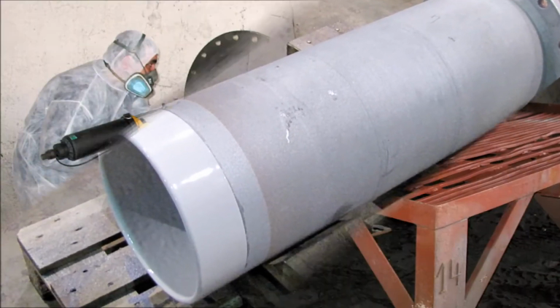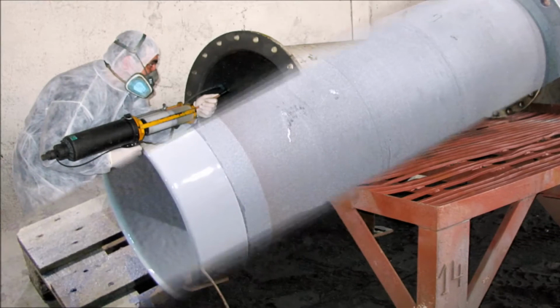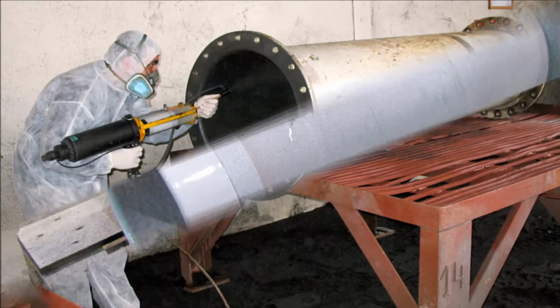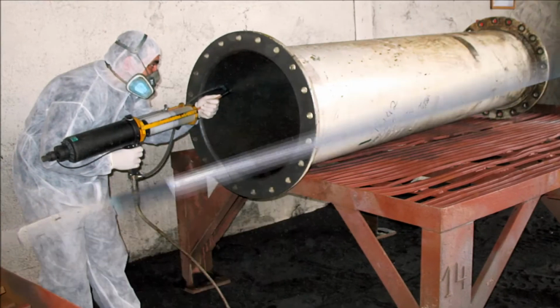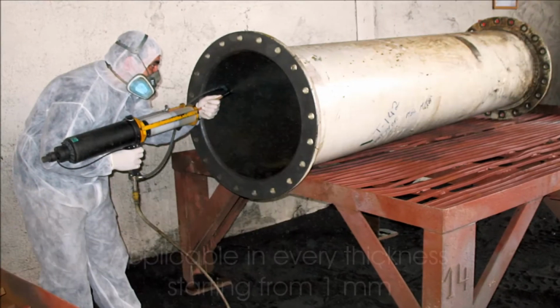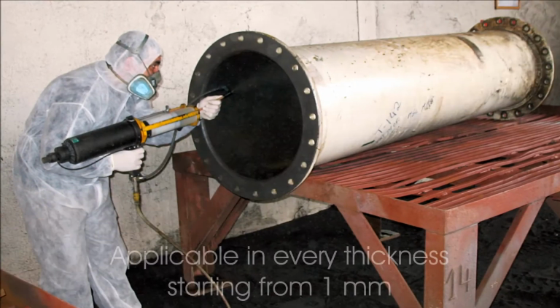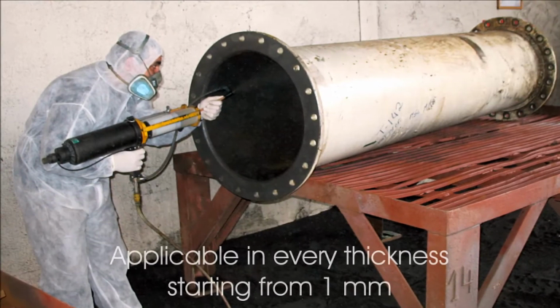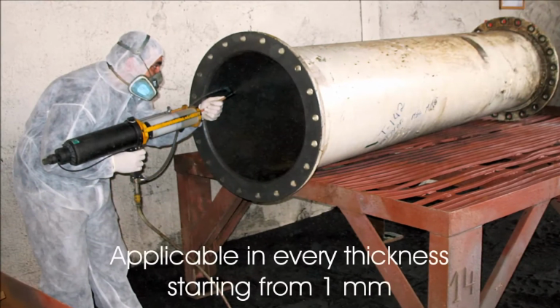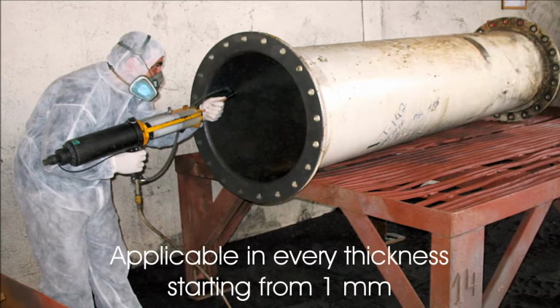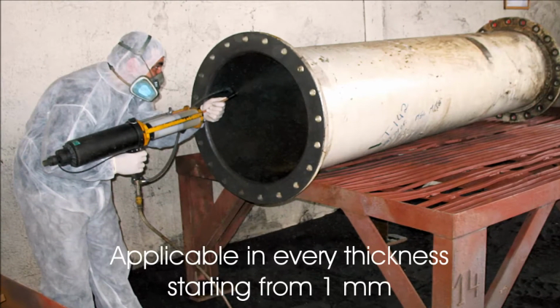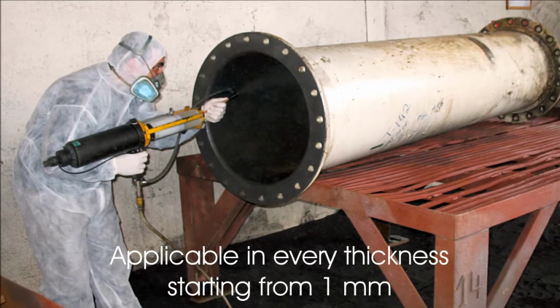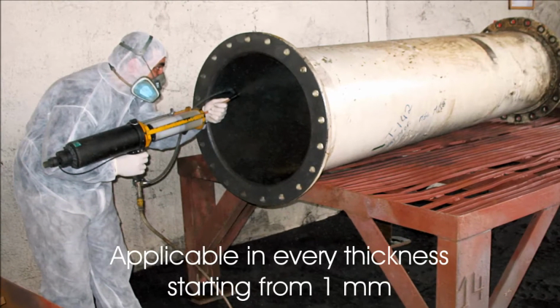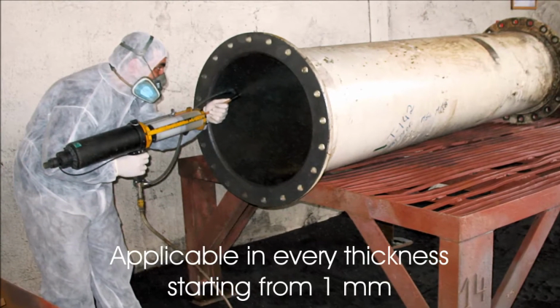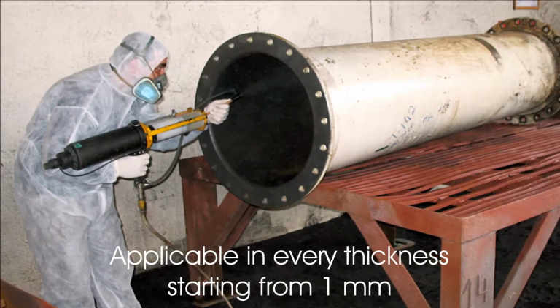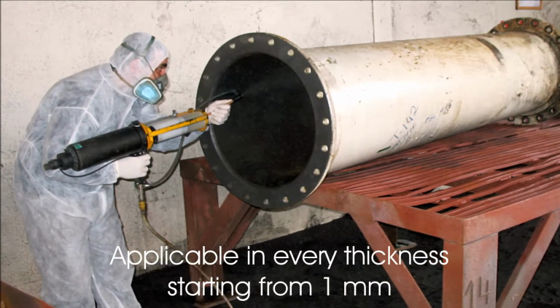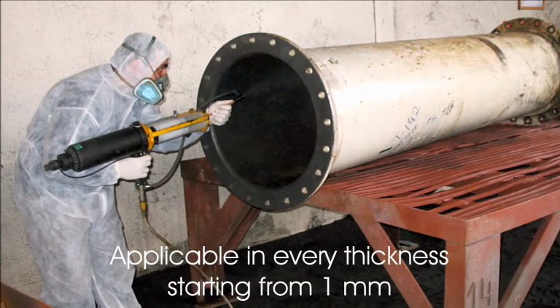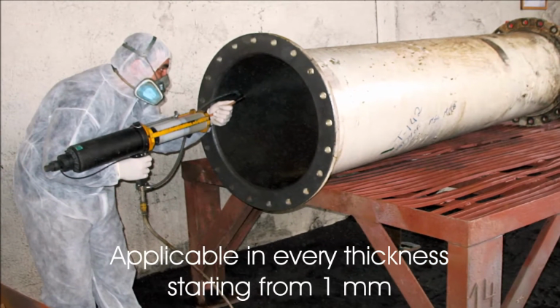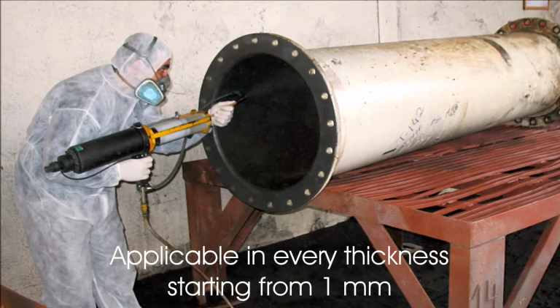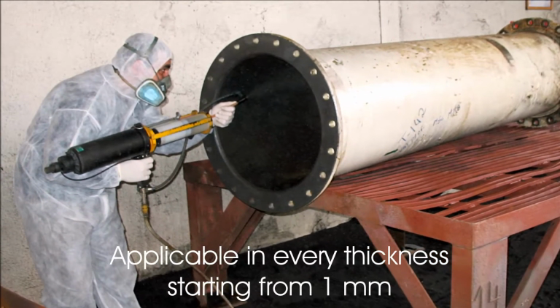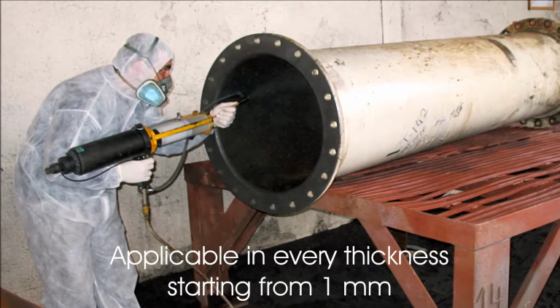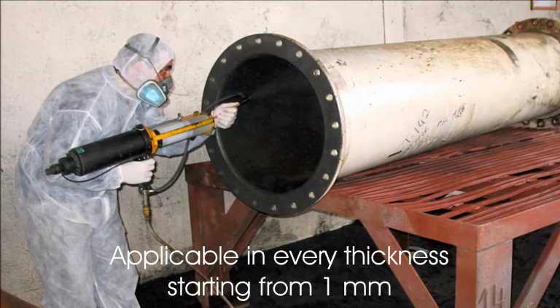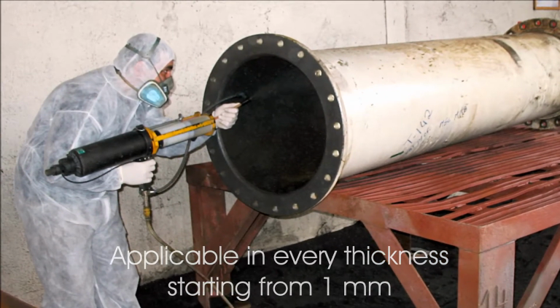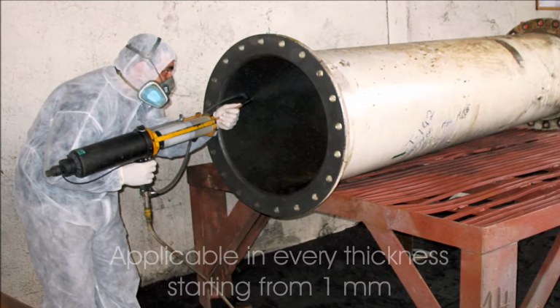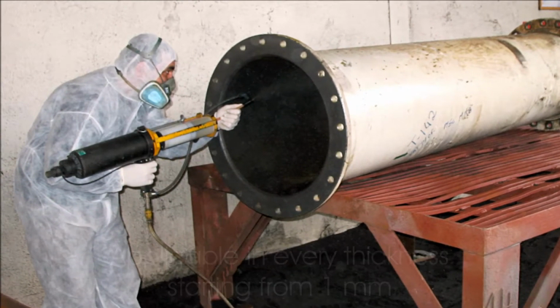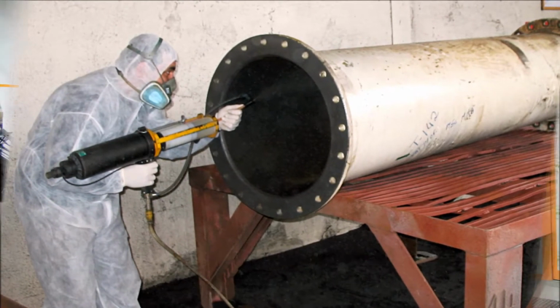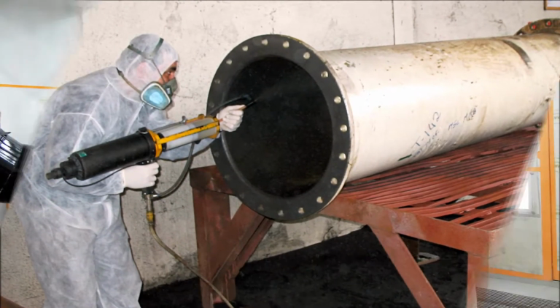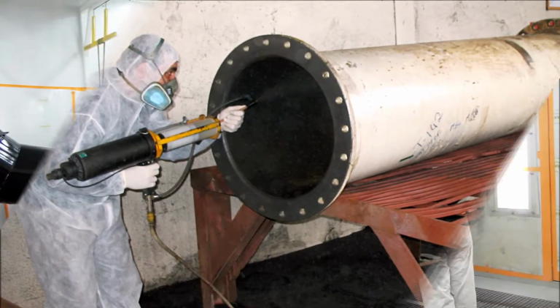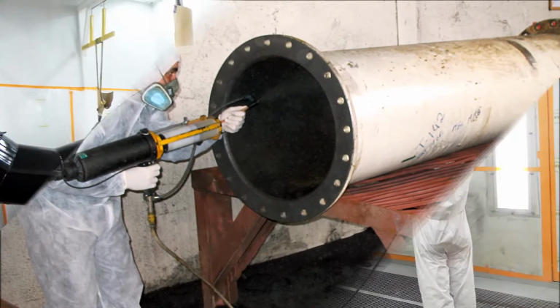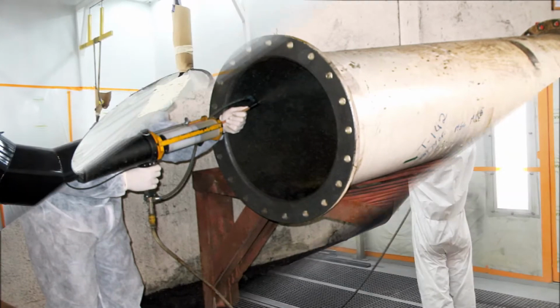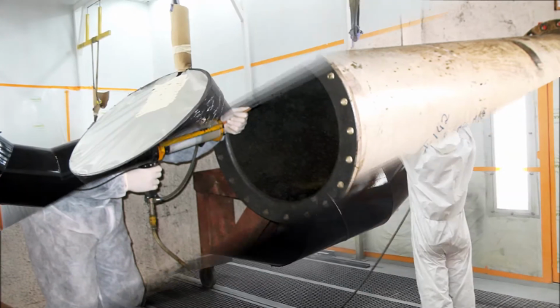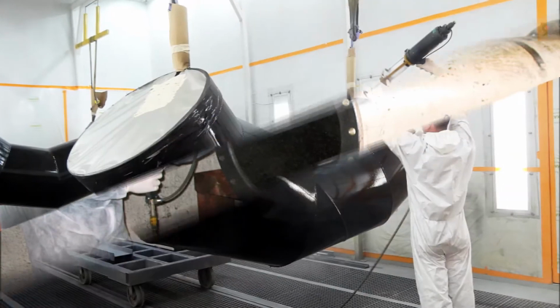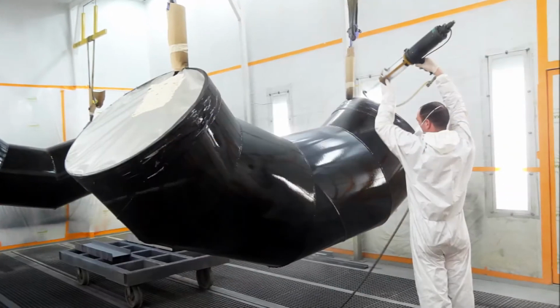Continue this video and be inspired by one of the leading repair technologies in the world.